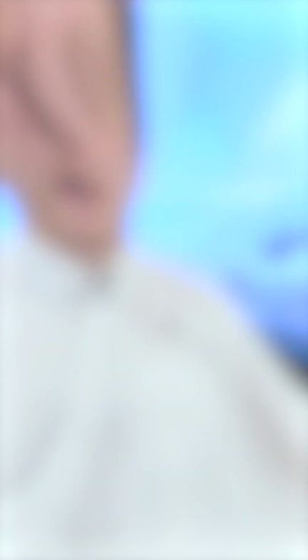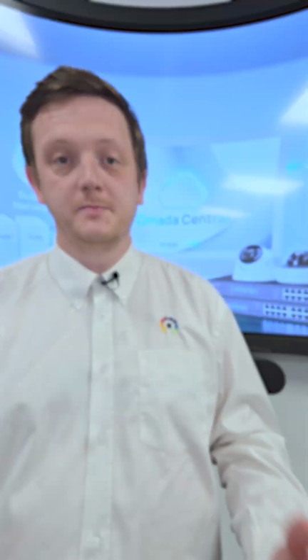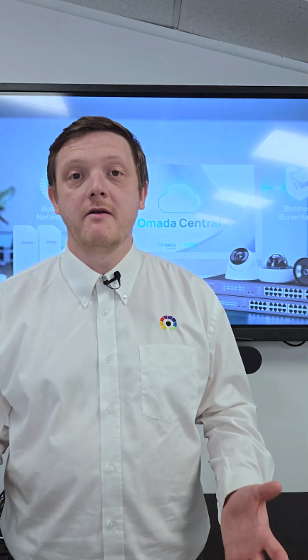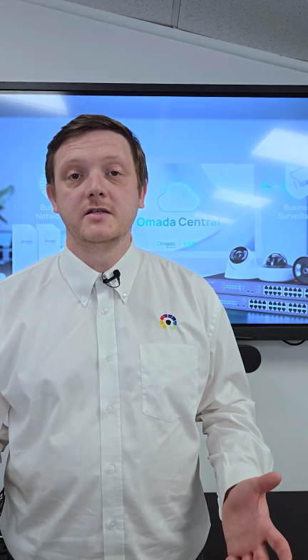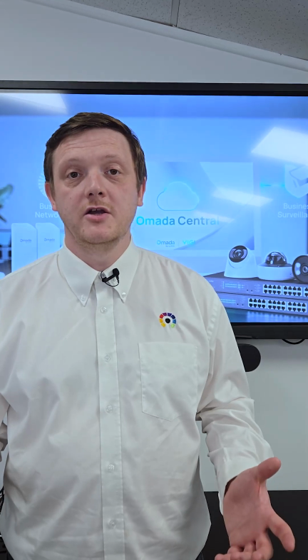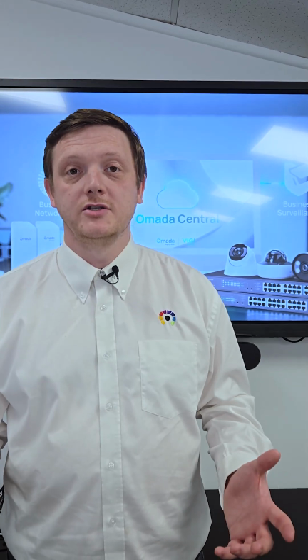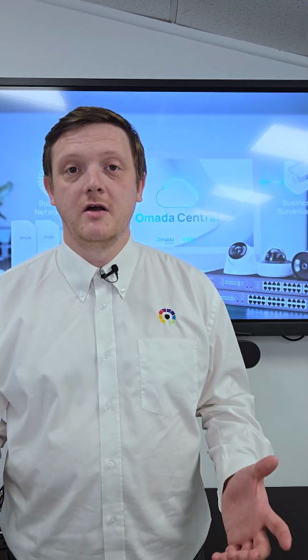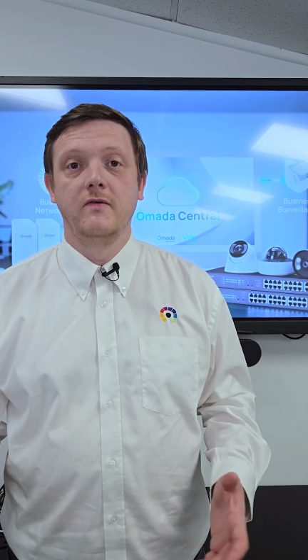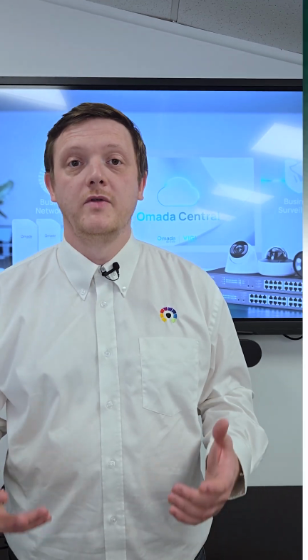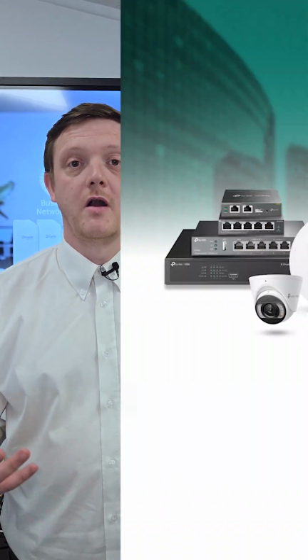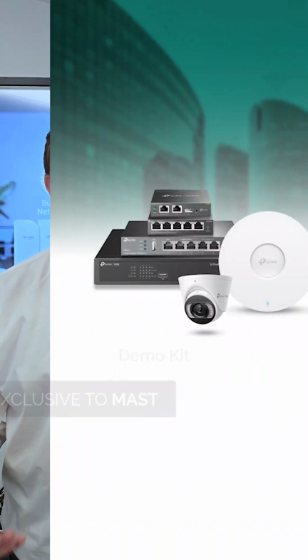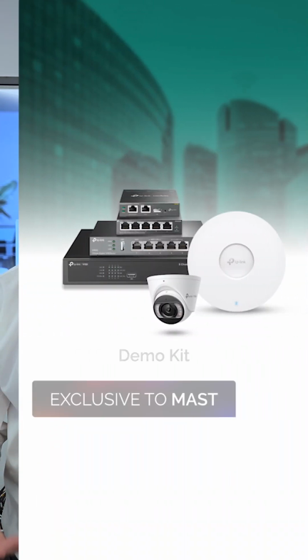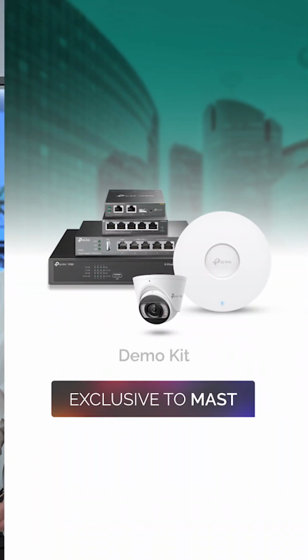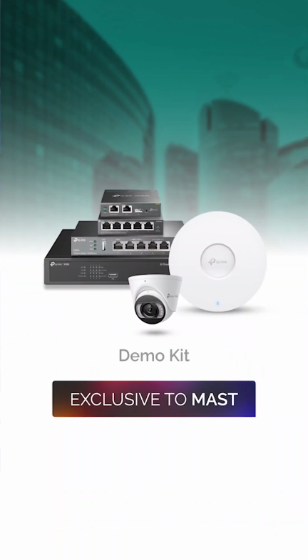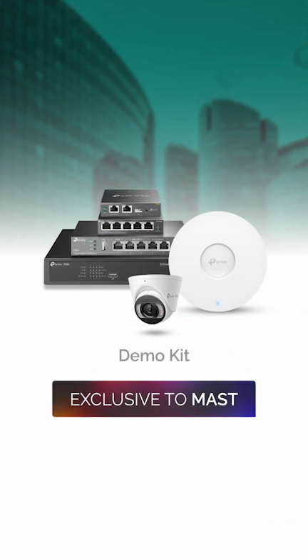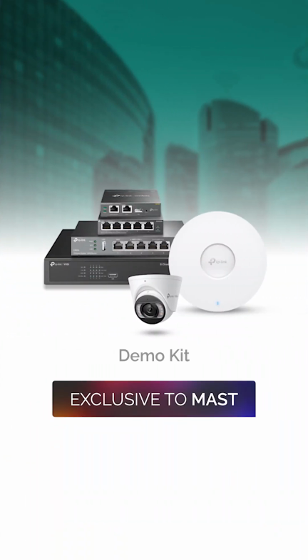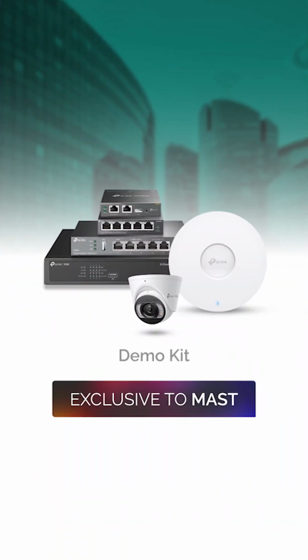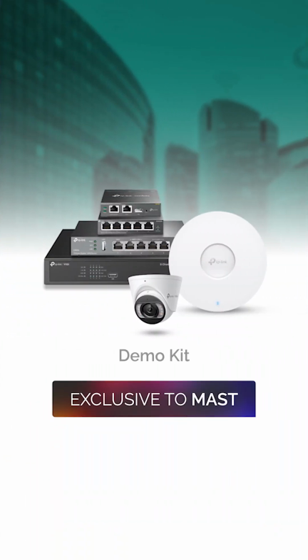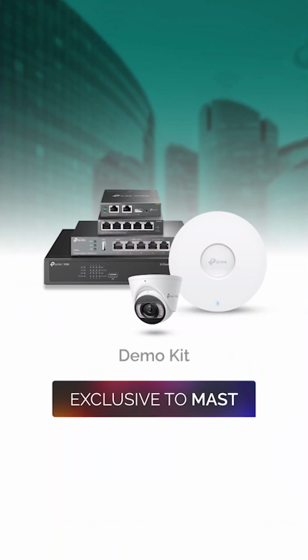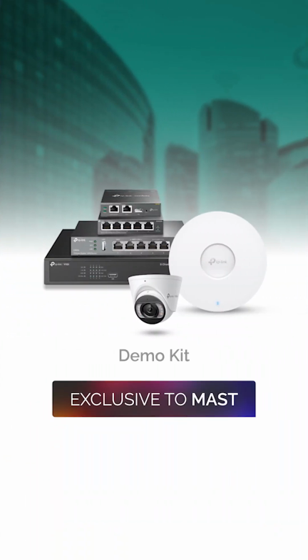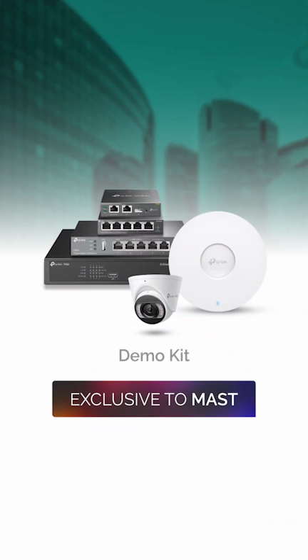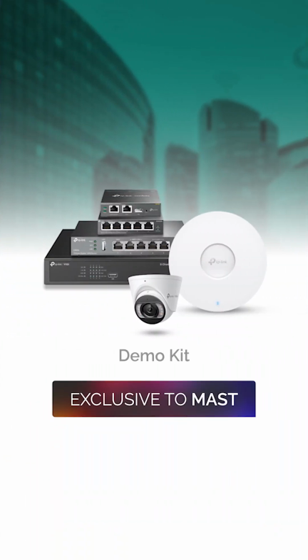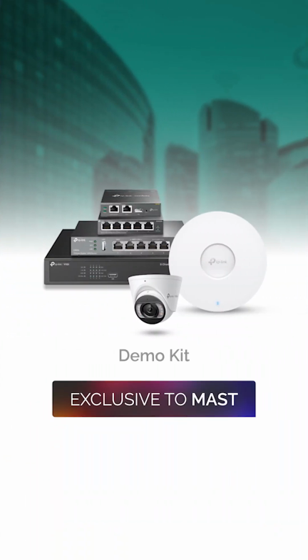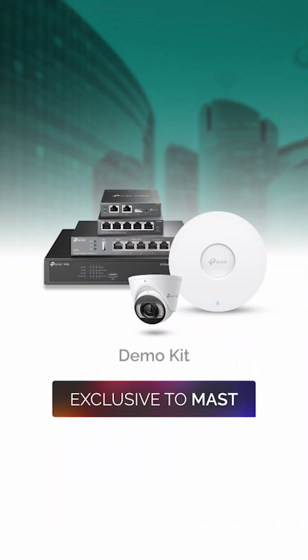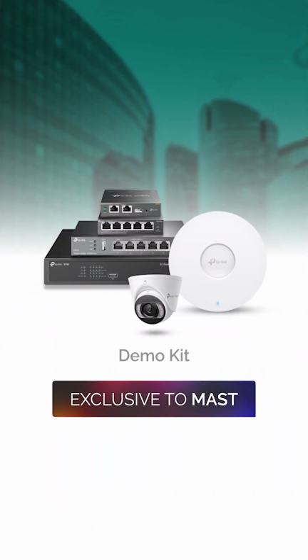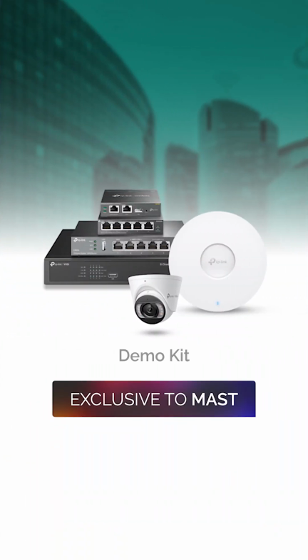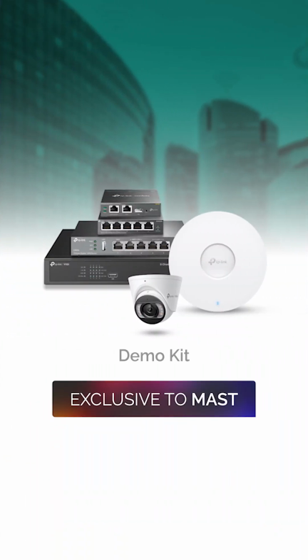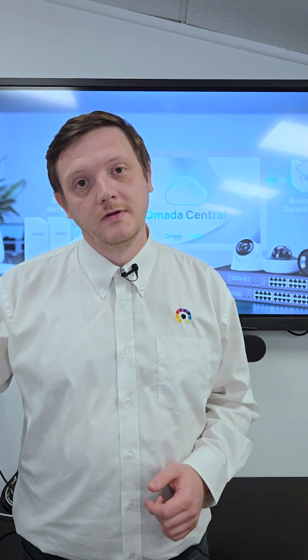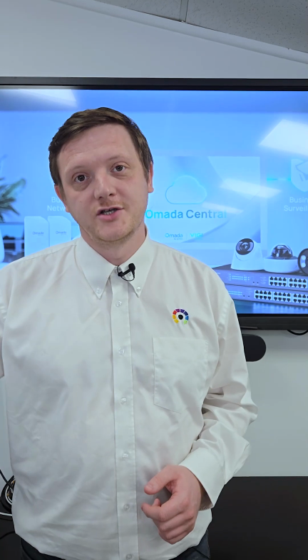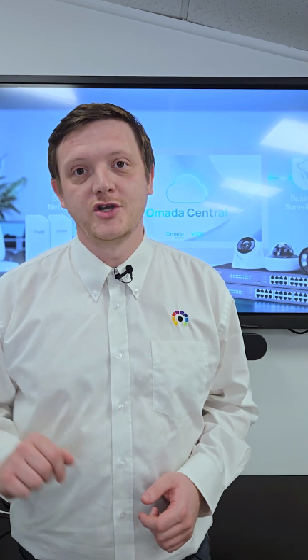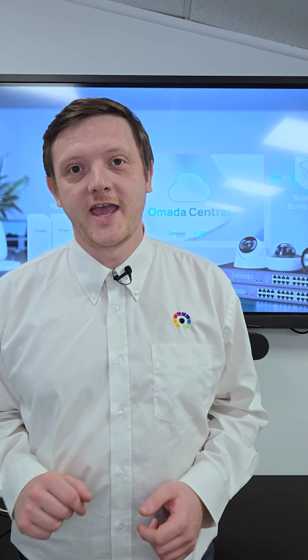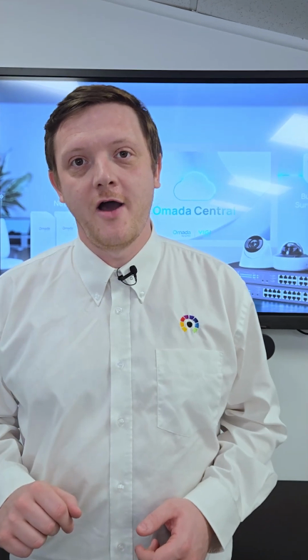Experience it yourself with our Armada Central demo kit, exclusive to MAST. Let's go check it out.